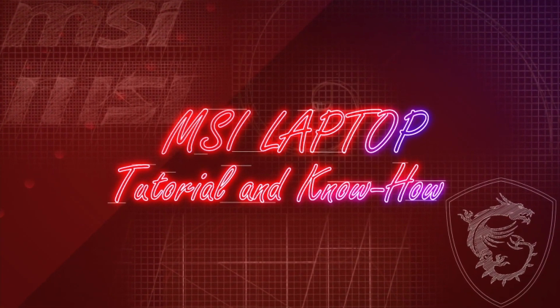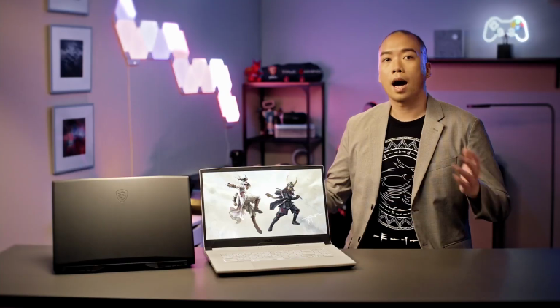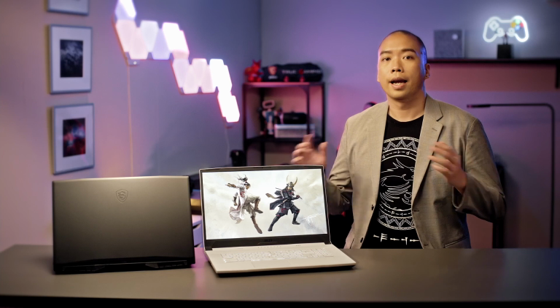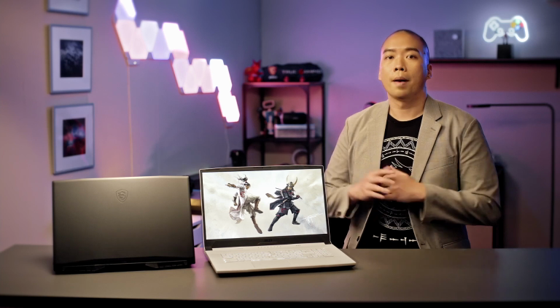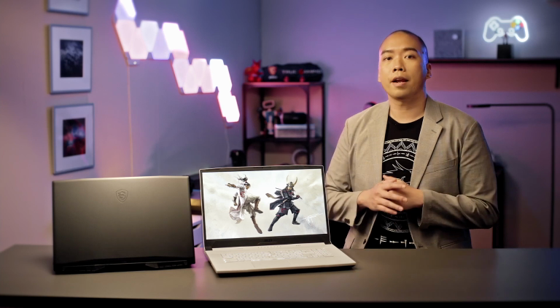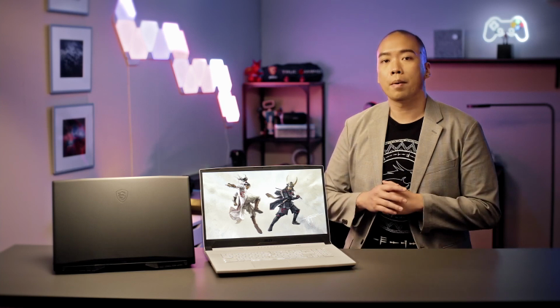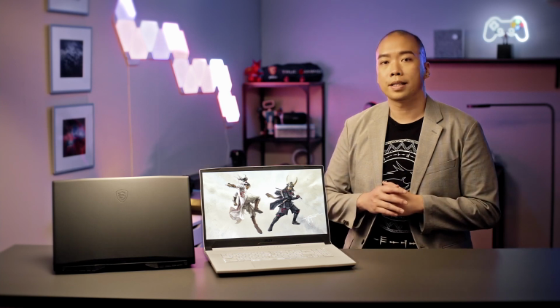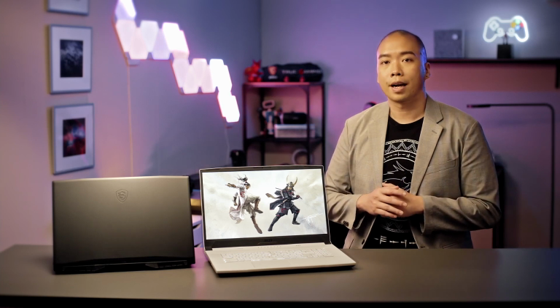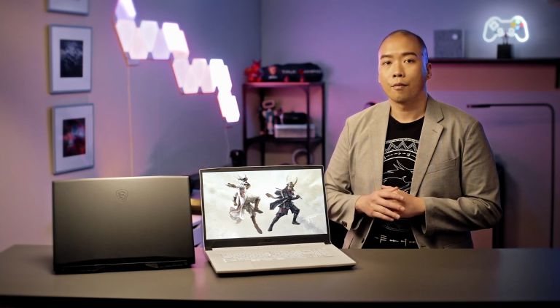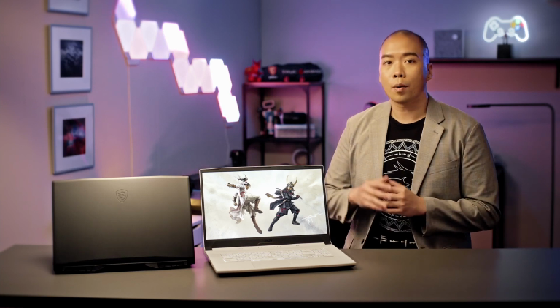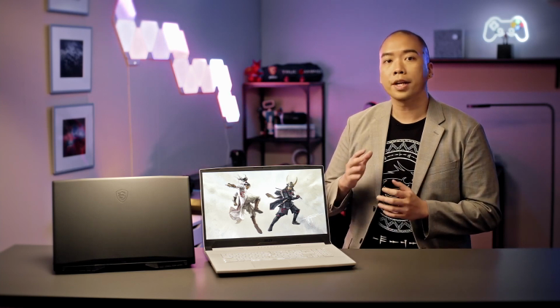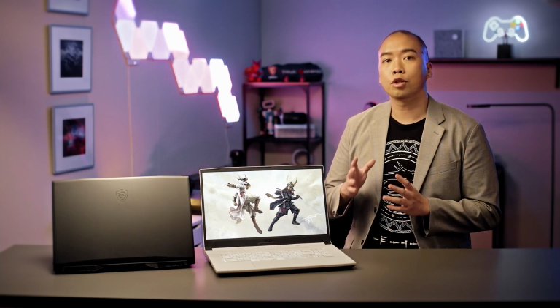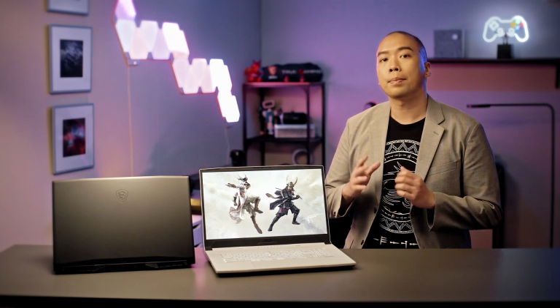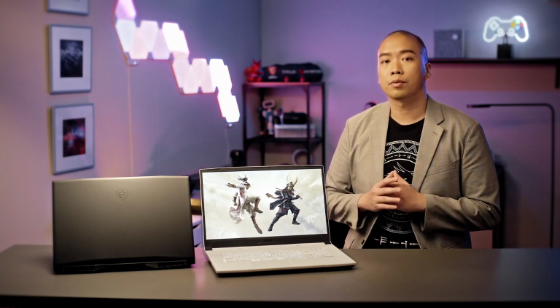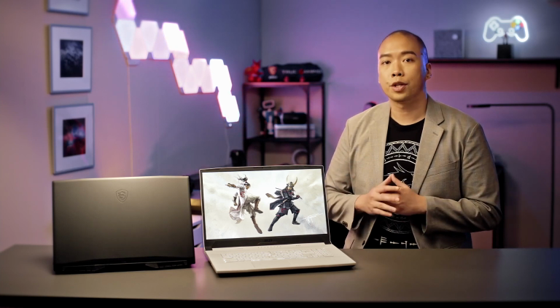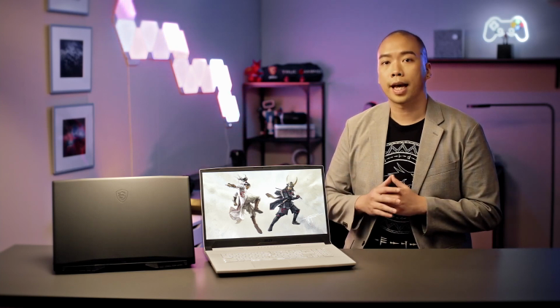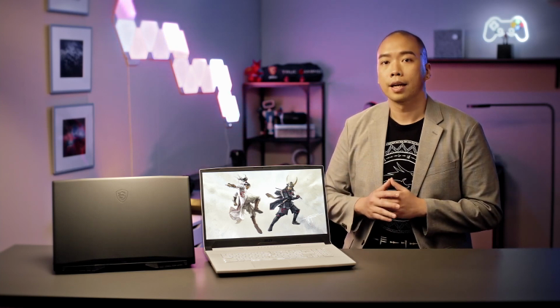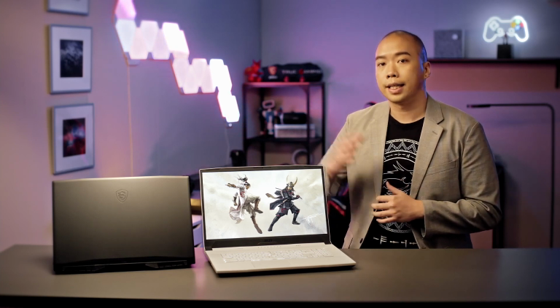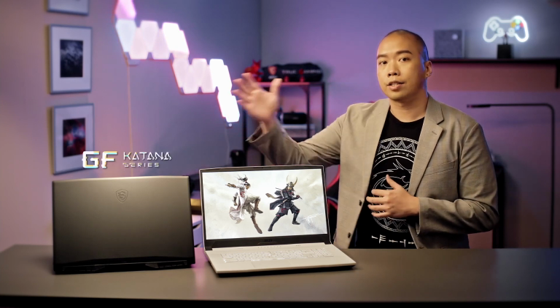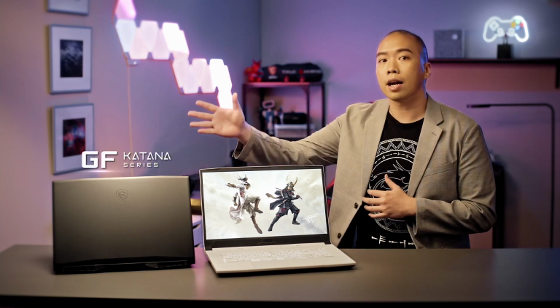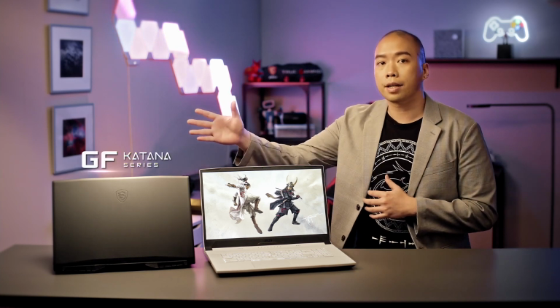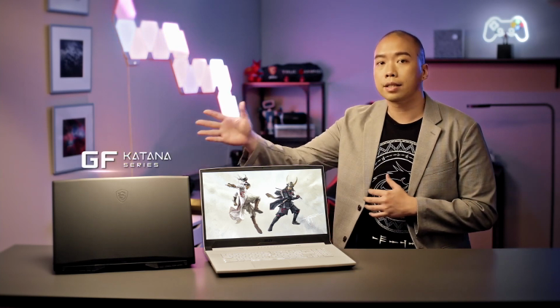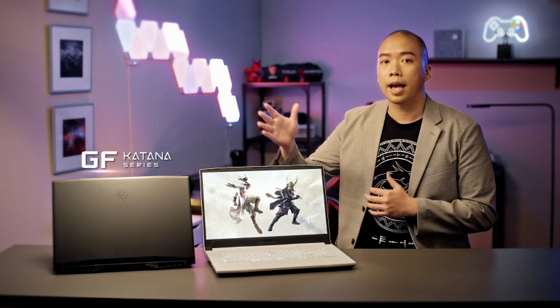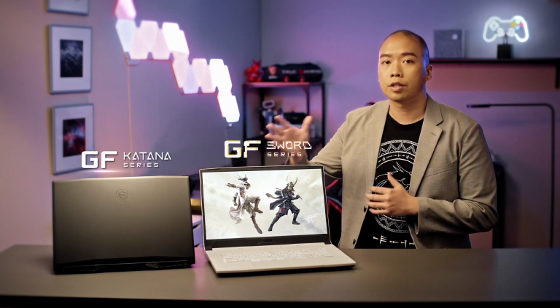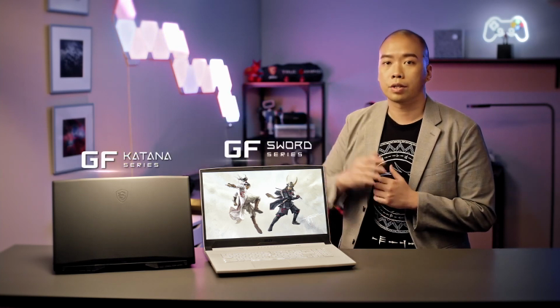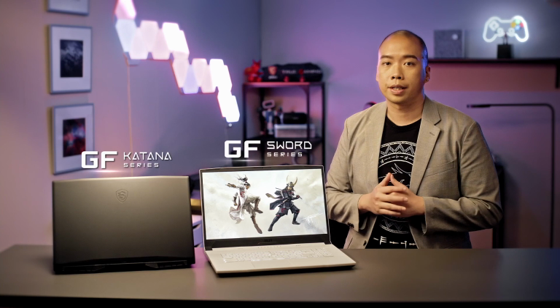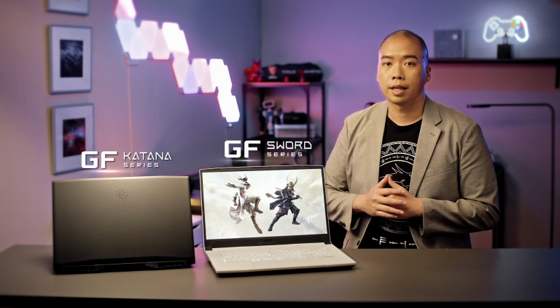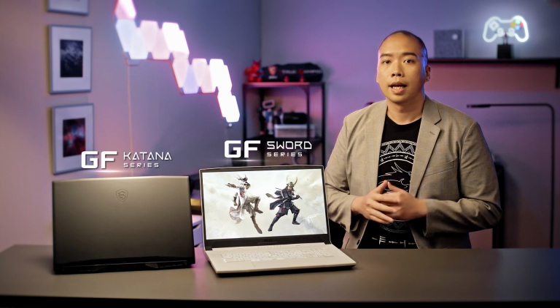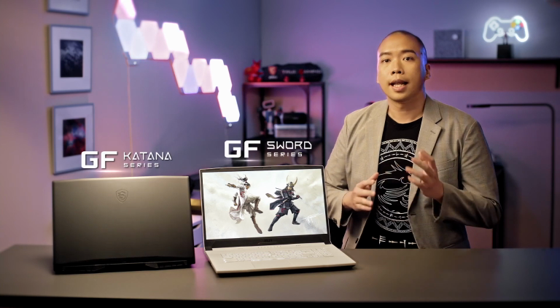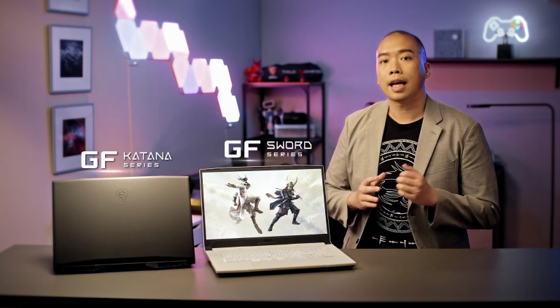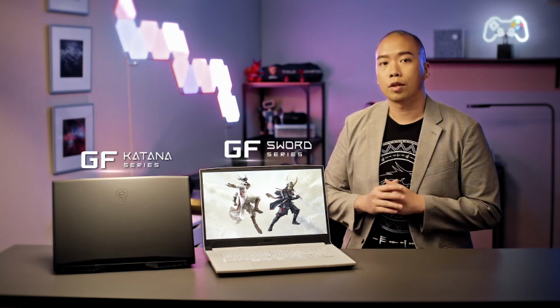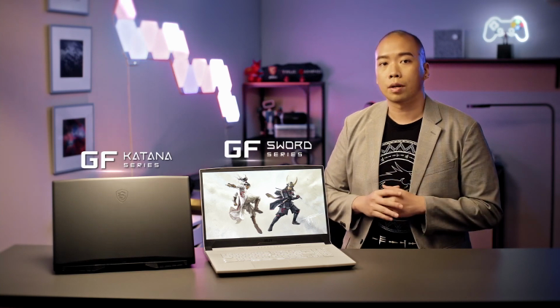Hi, I'm Eddie from MSI. We've brought here two laptops for you today, the Katana series and the Sword series. Let's have a look.